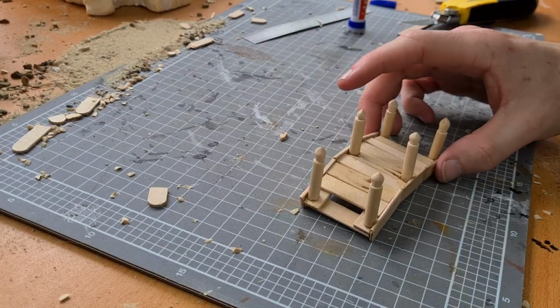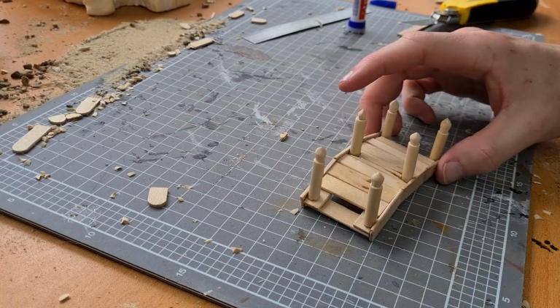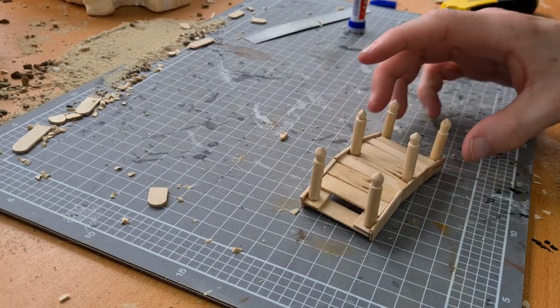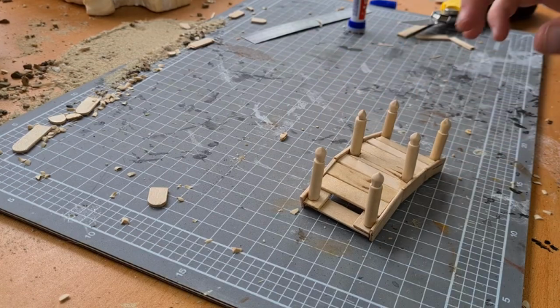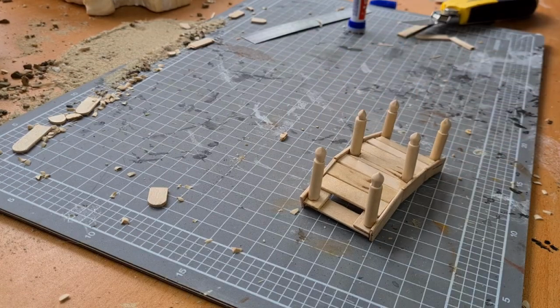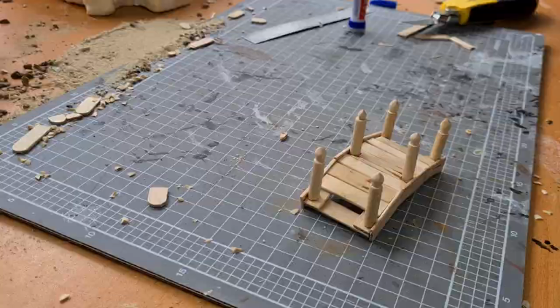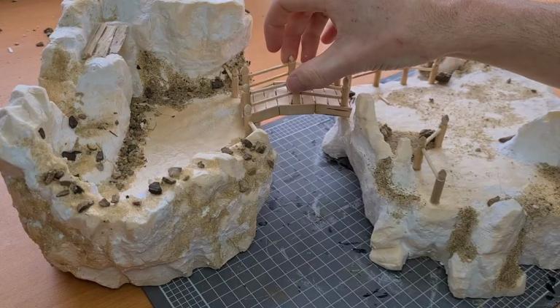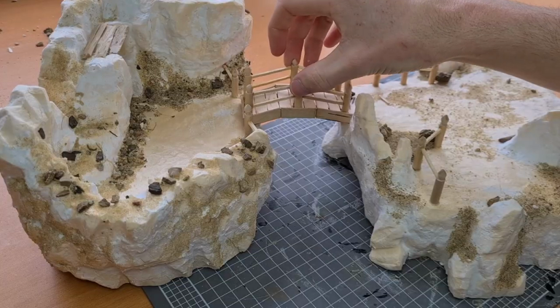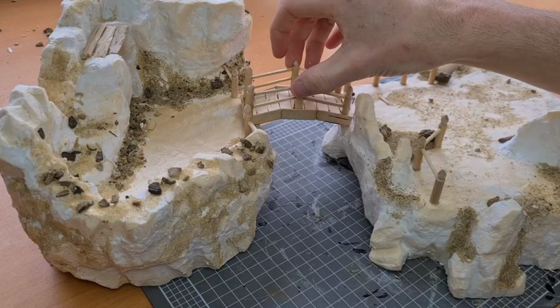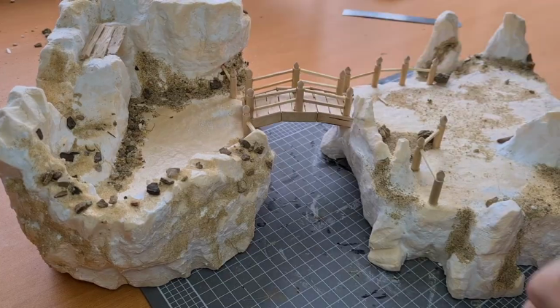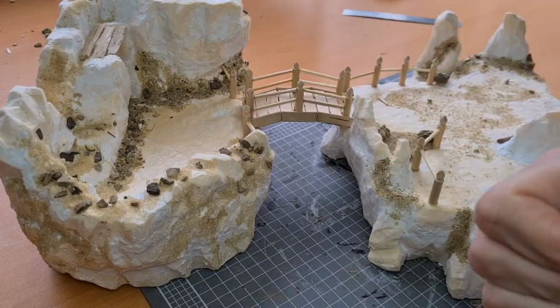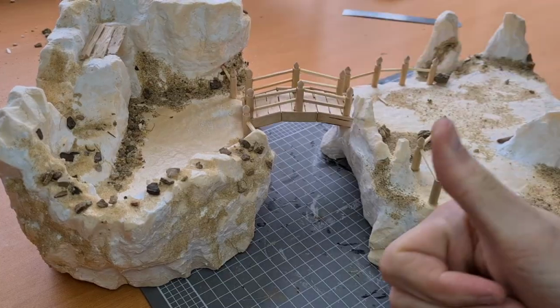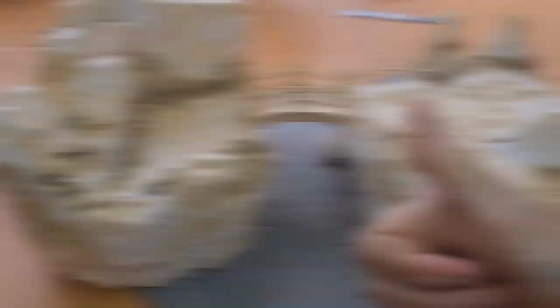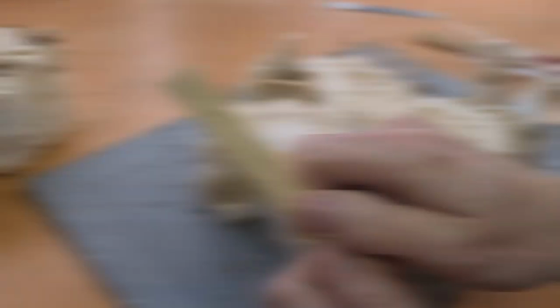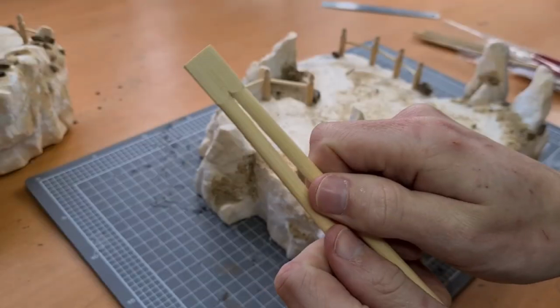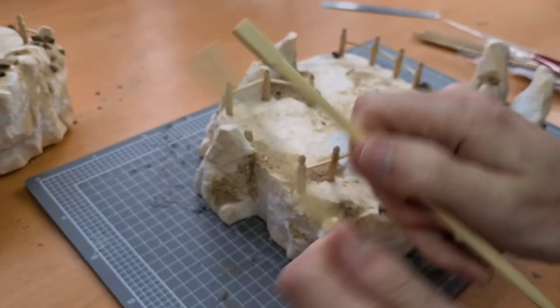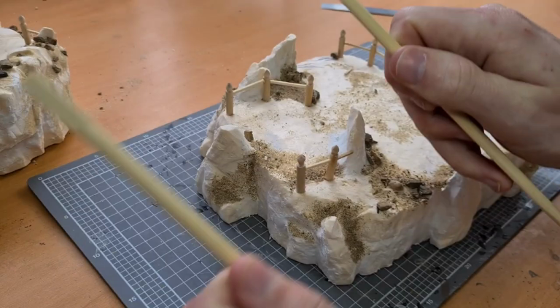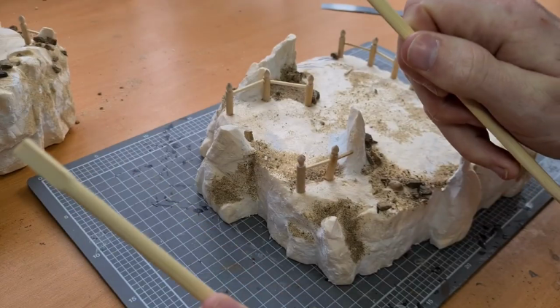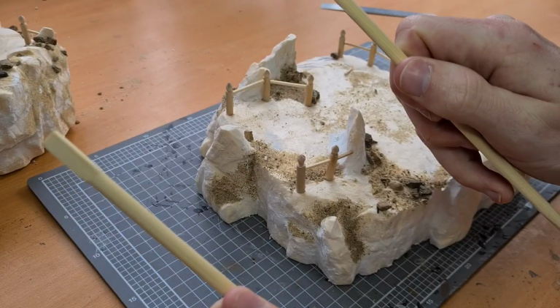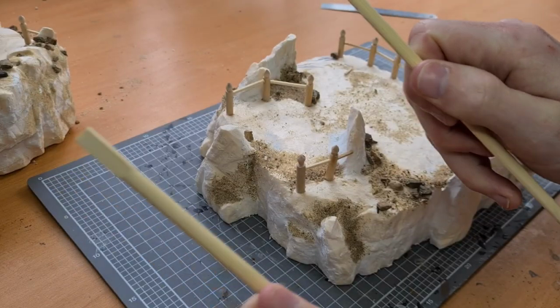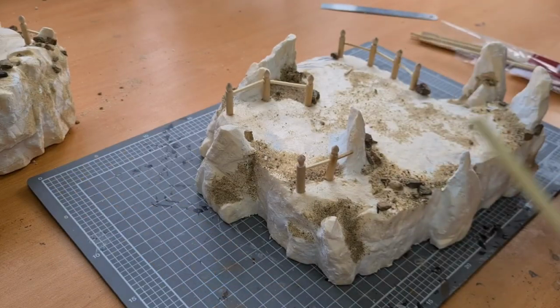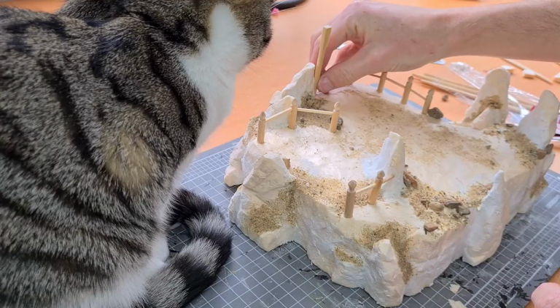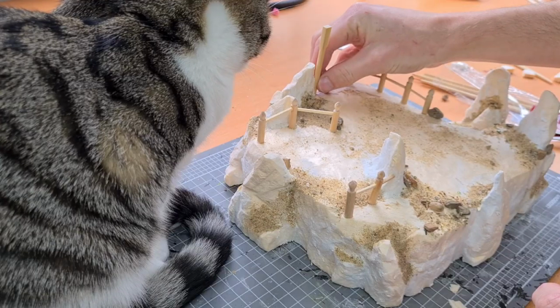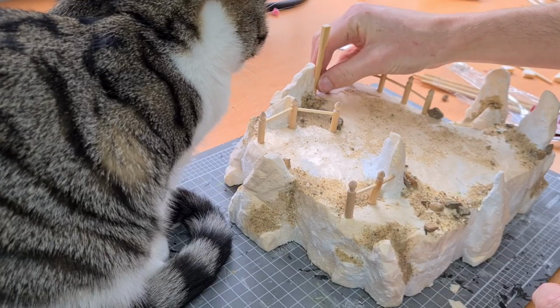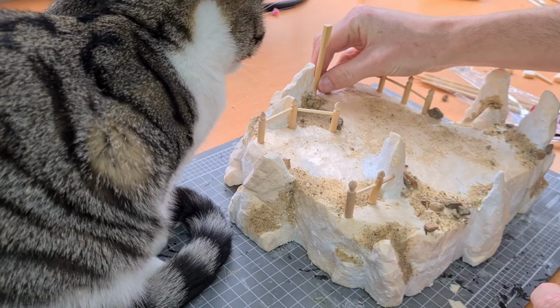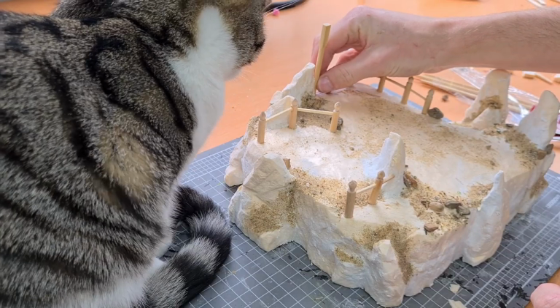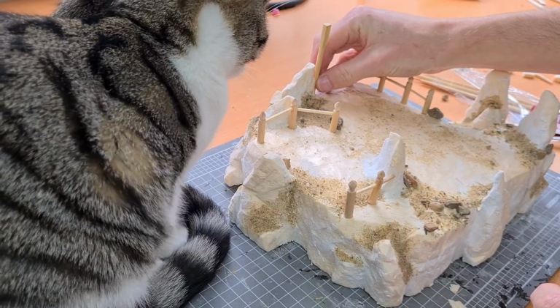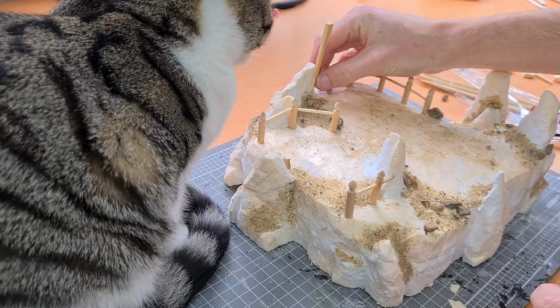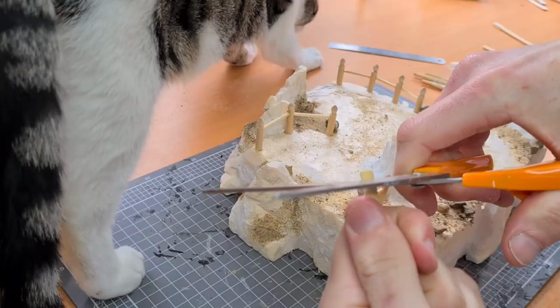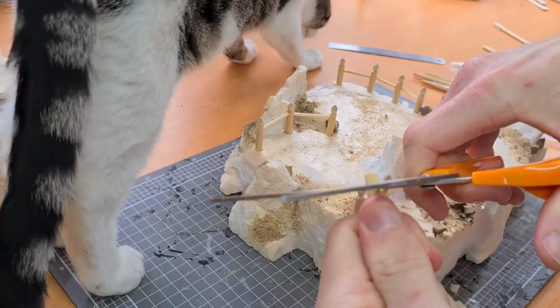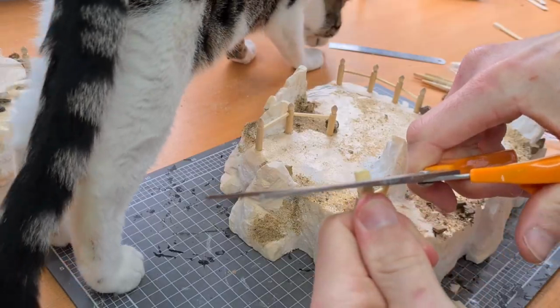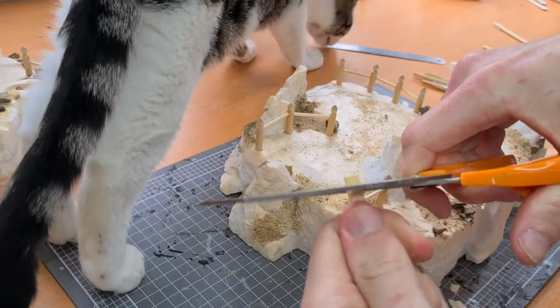Once the bridge was built I moved on to making the torii gate with chopsticks and foam.